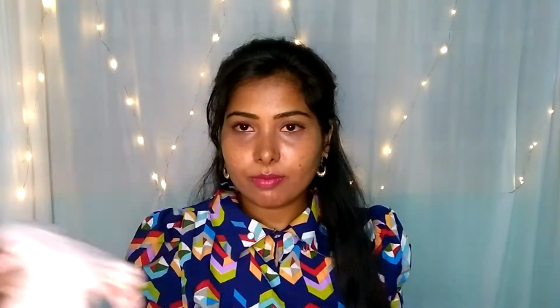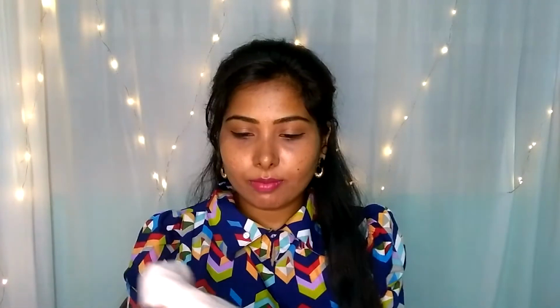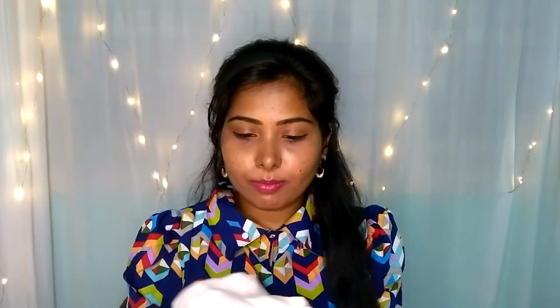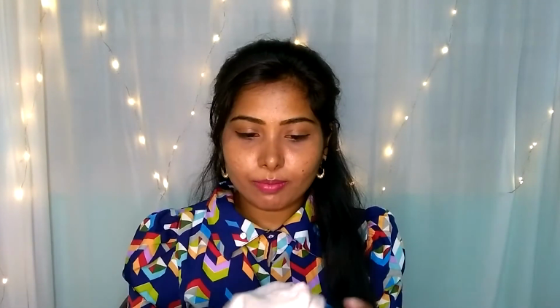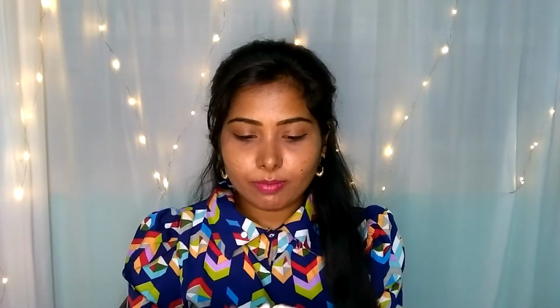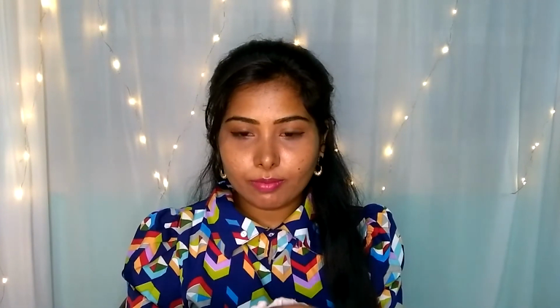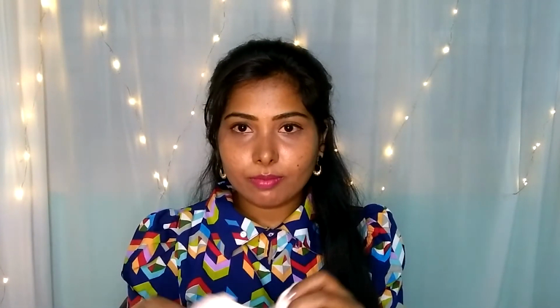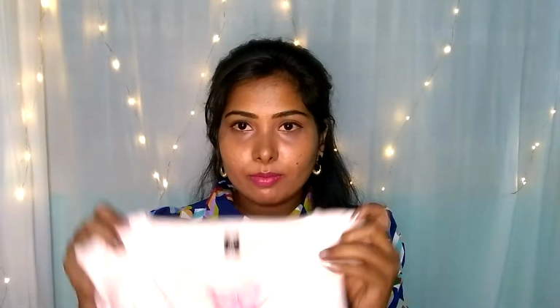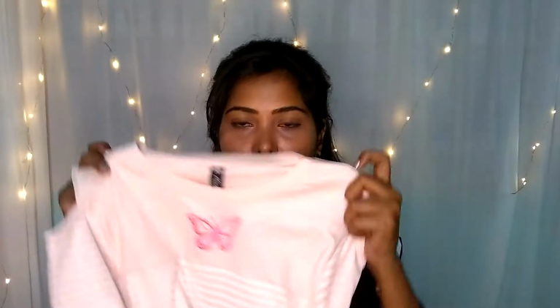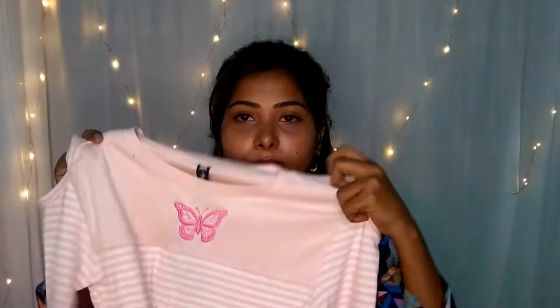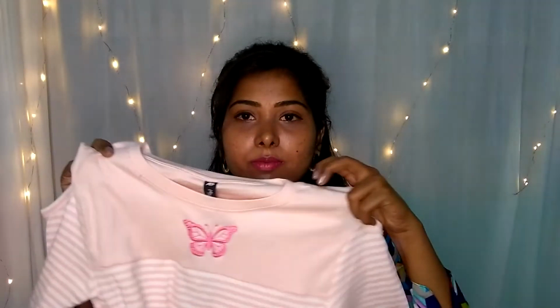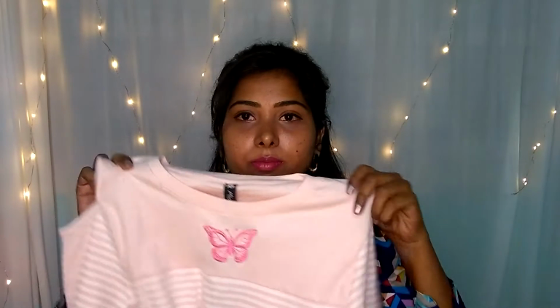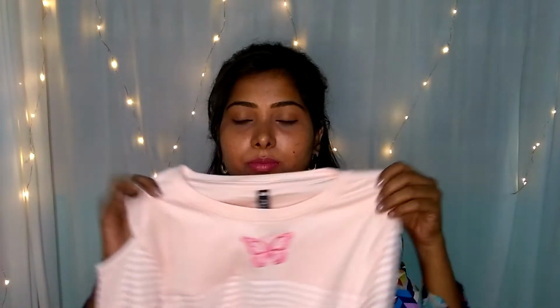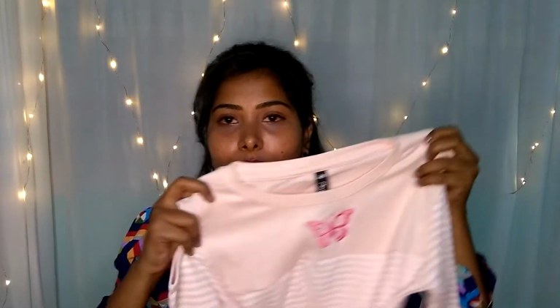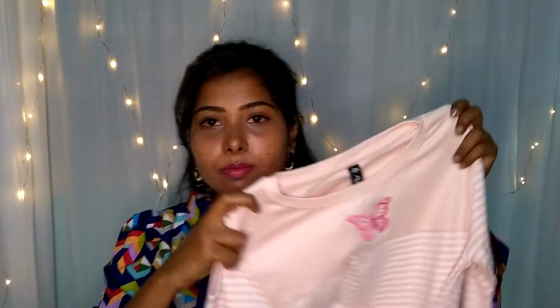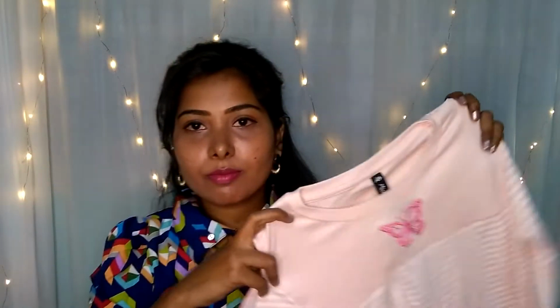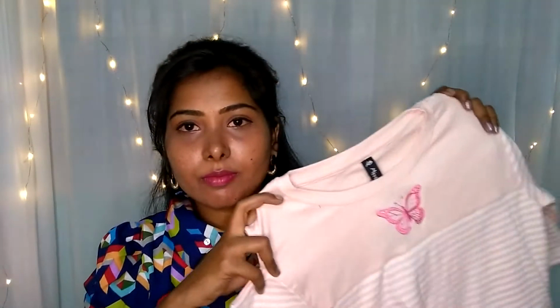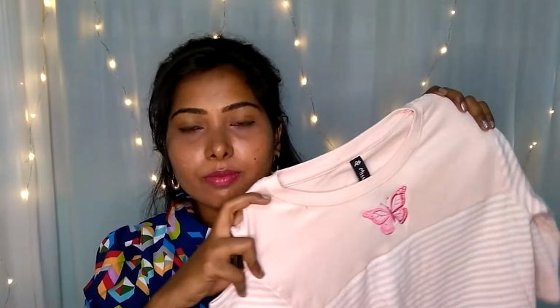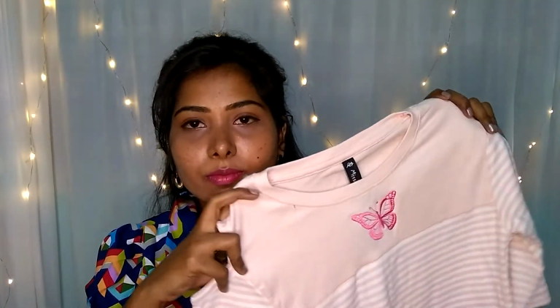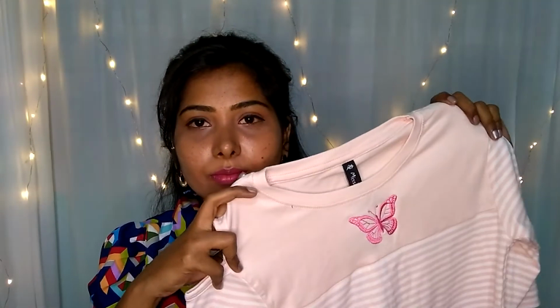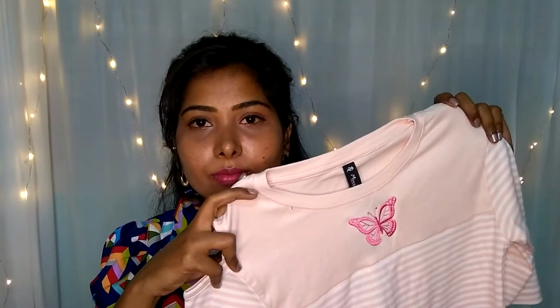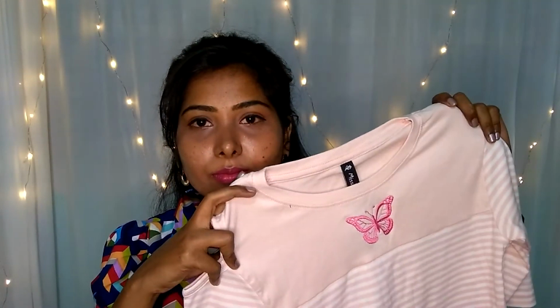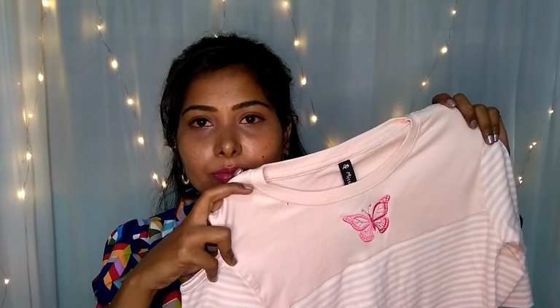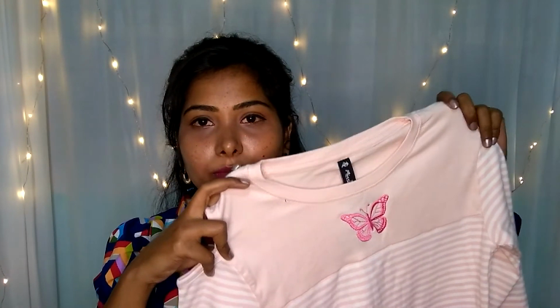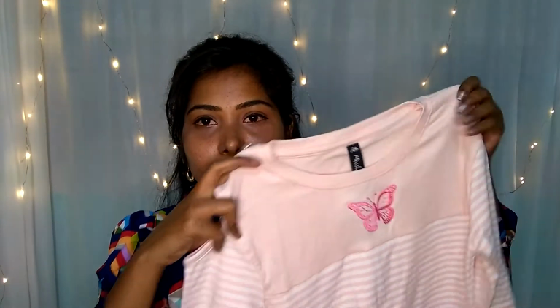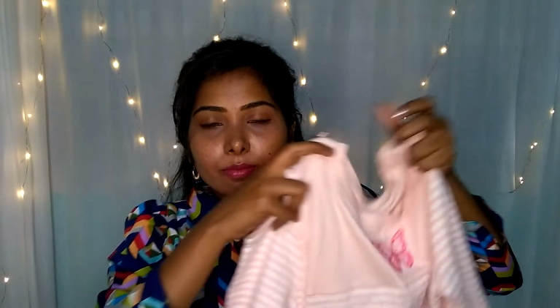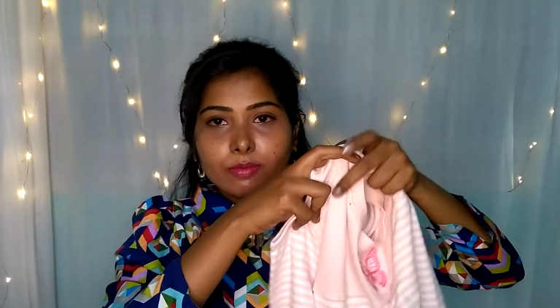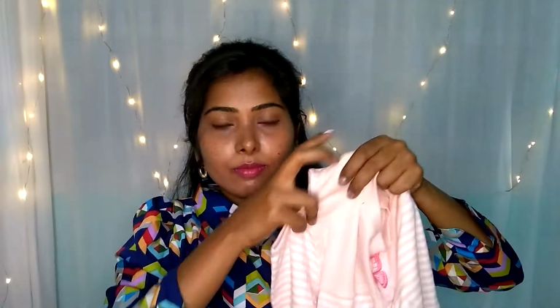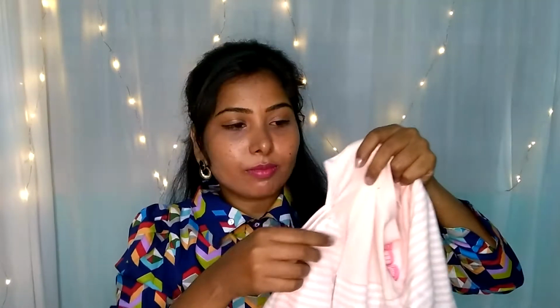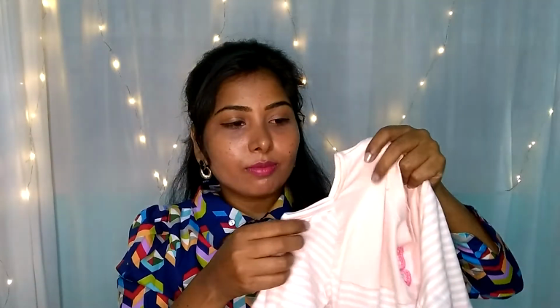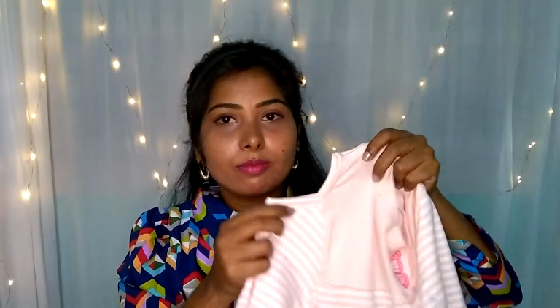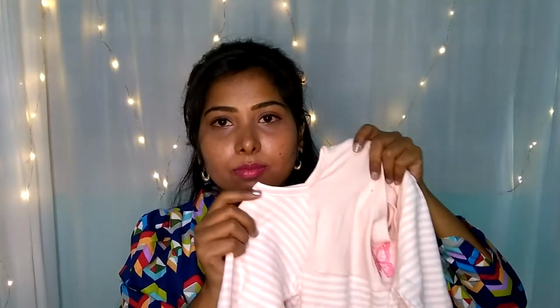The next product is a T-shirt. The price is 200 rupees, and it is very soft.